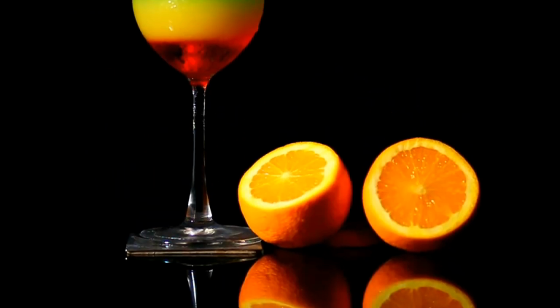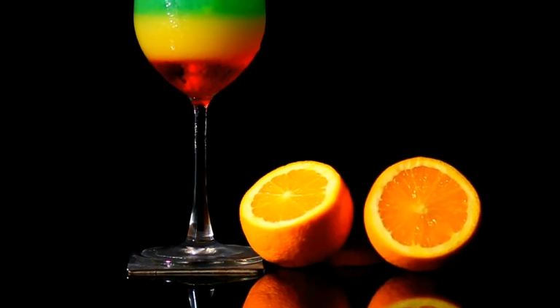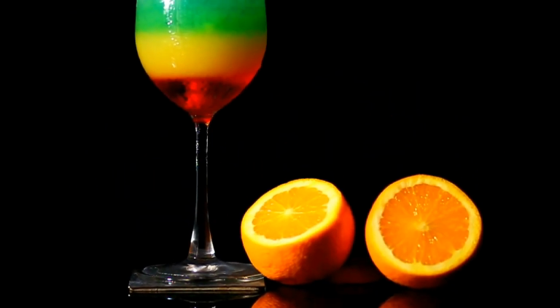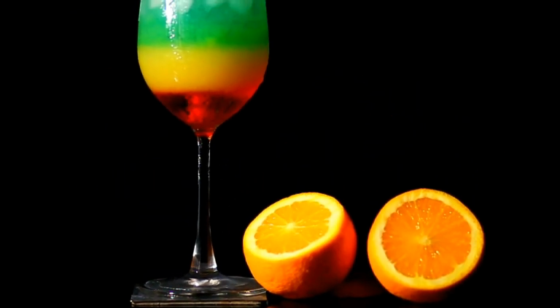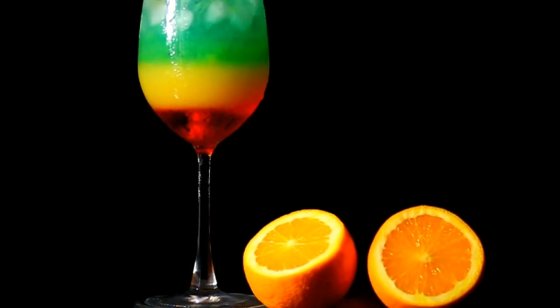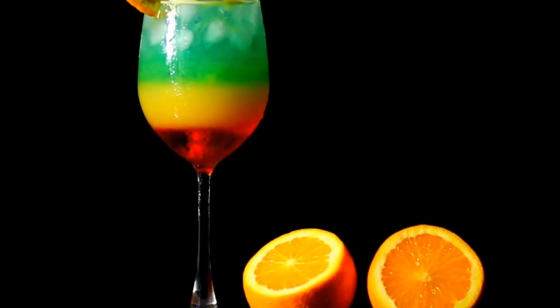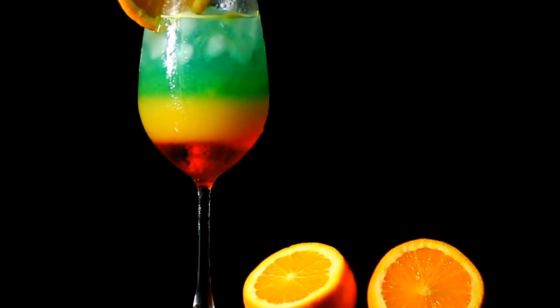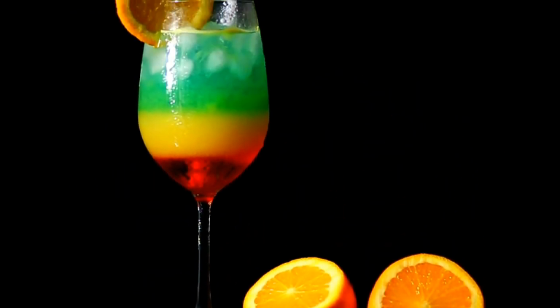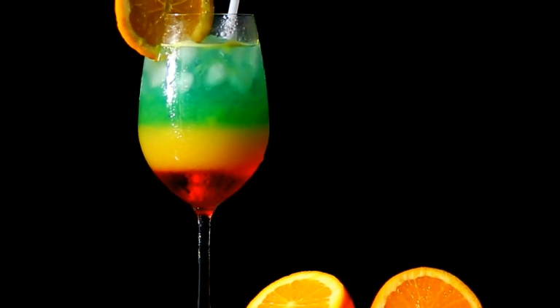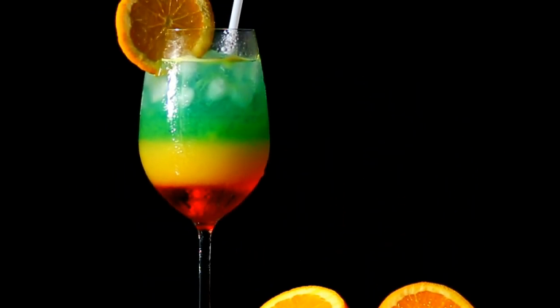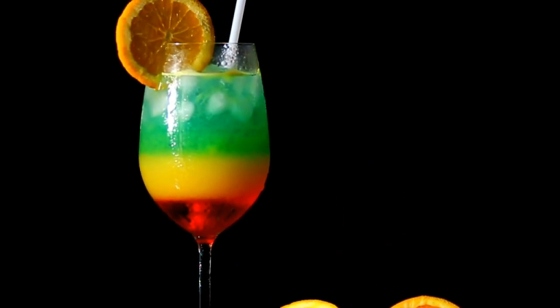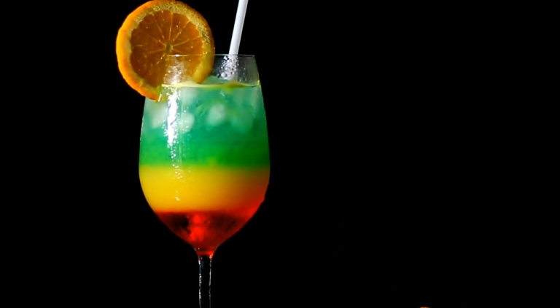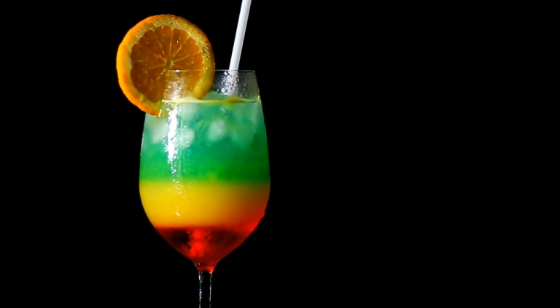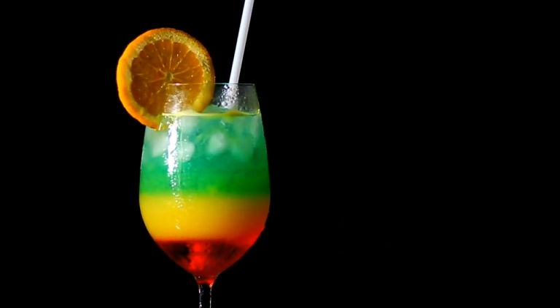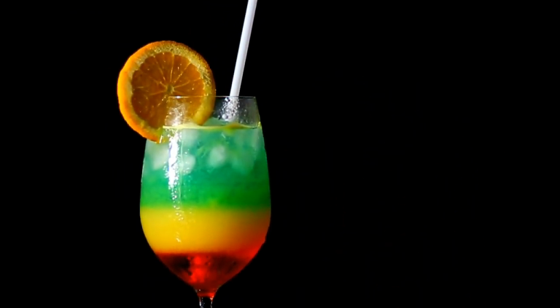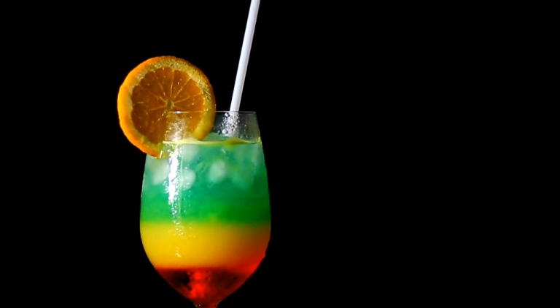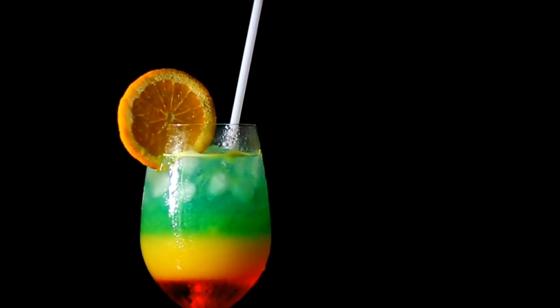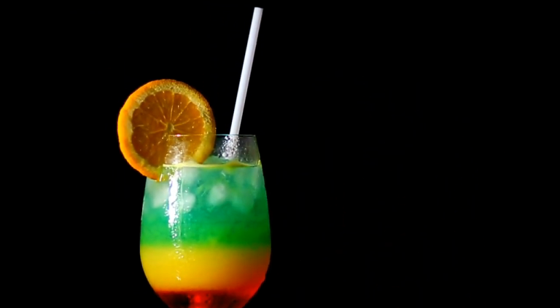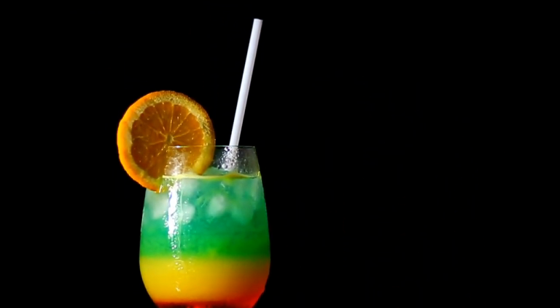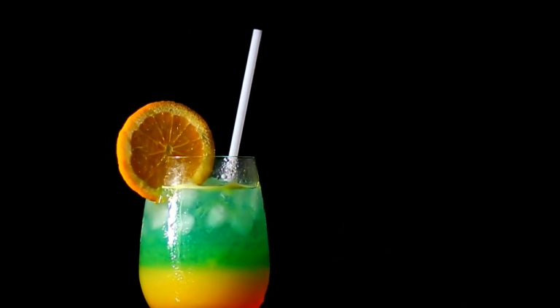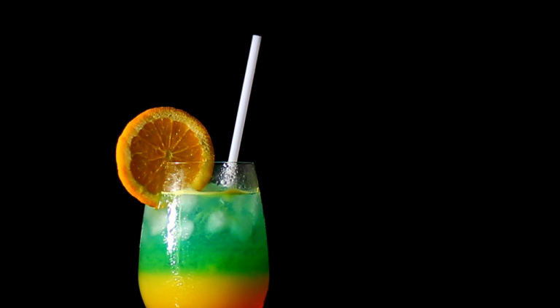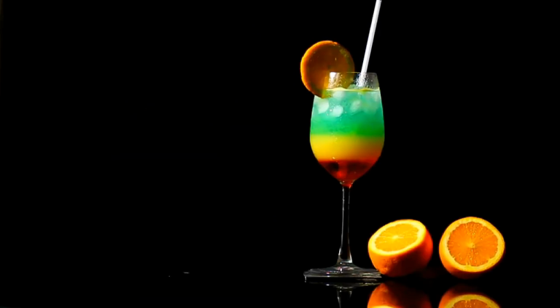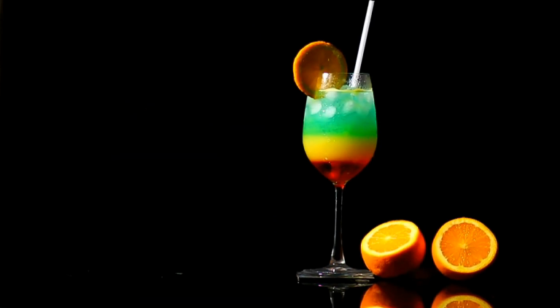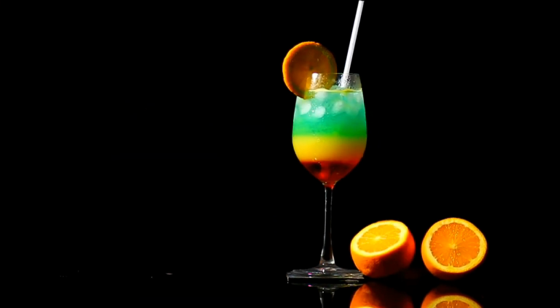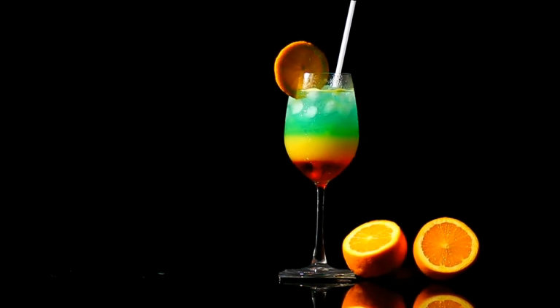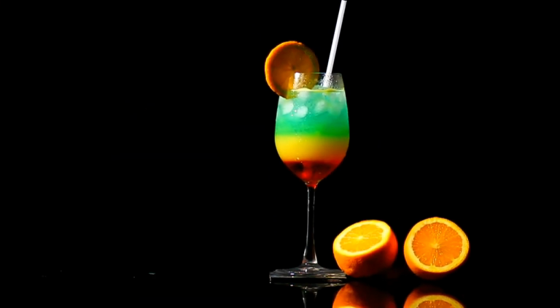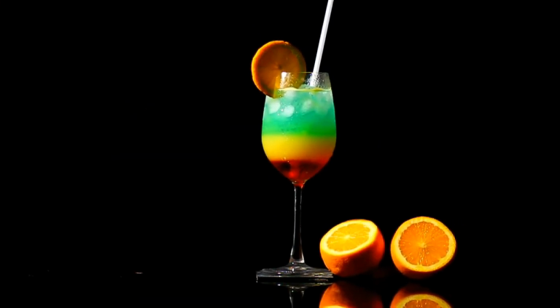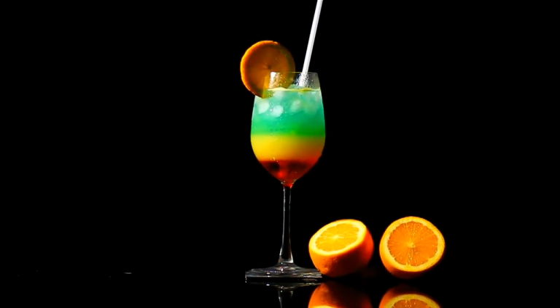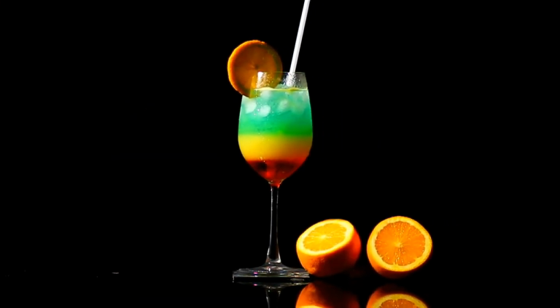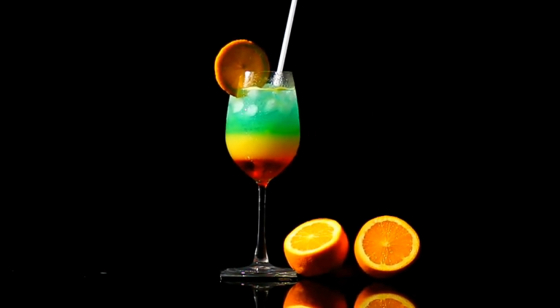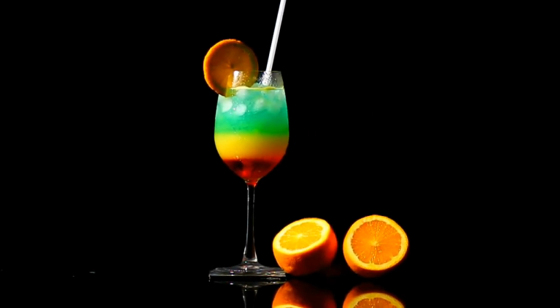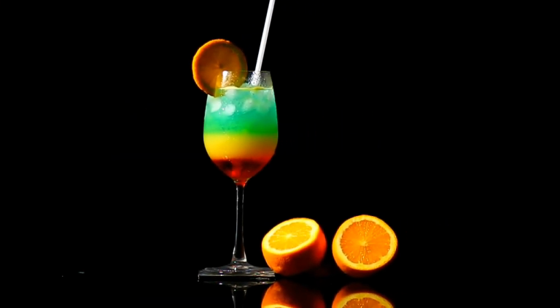For this, it's a little bit of red, blue, green, yellow. It's a combination of two cocktails.